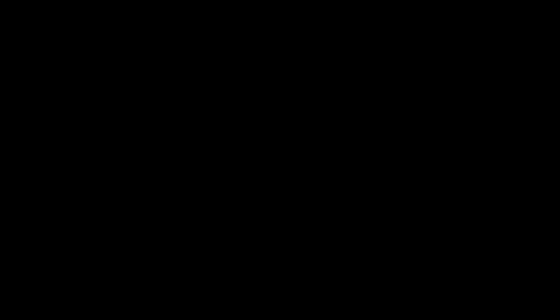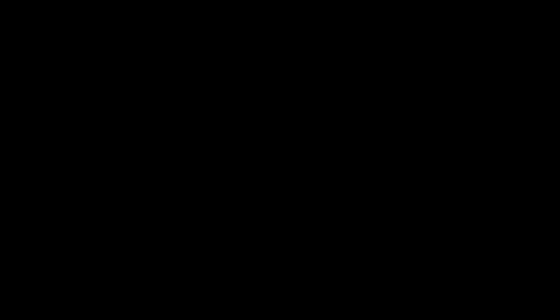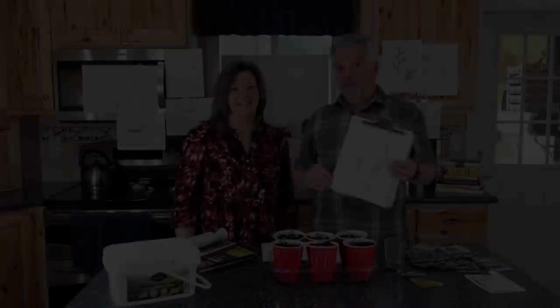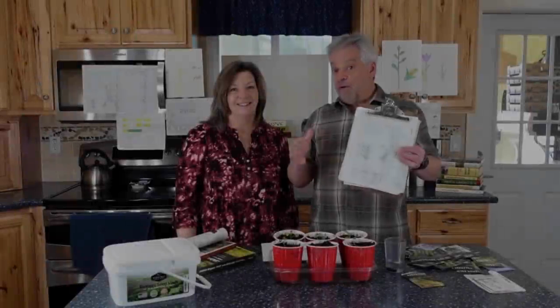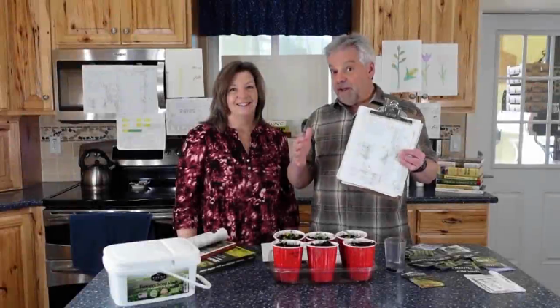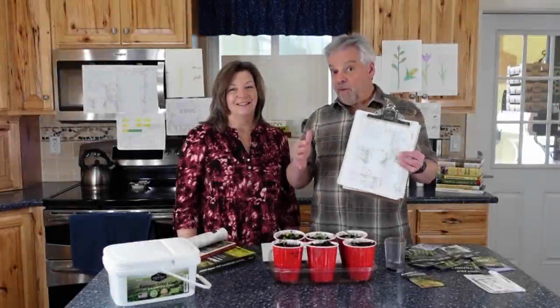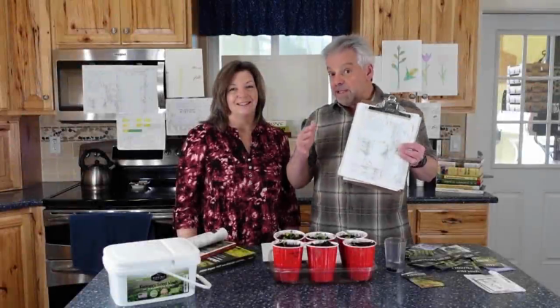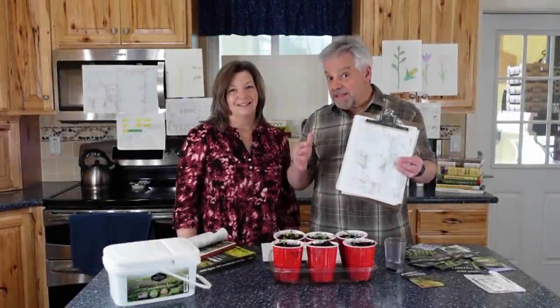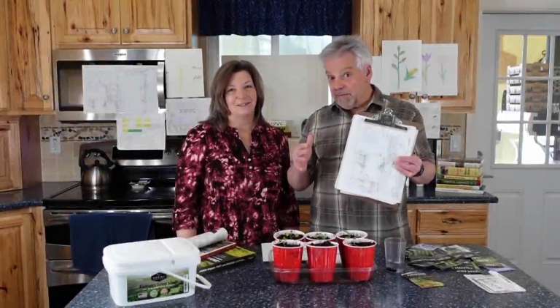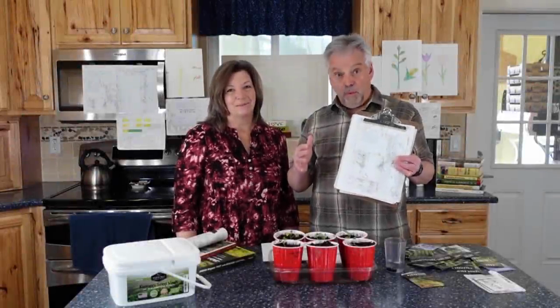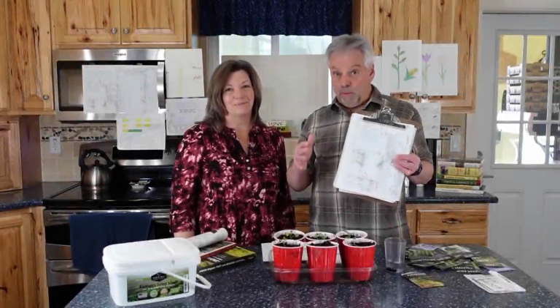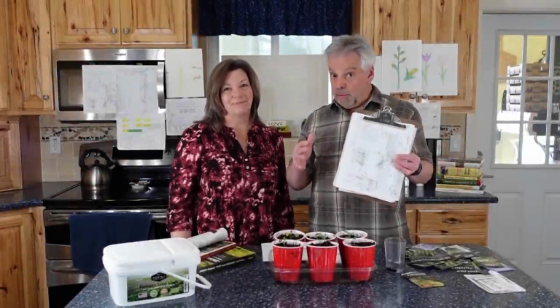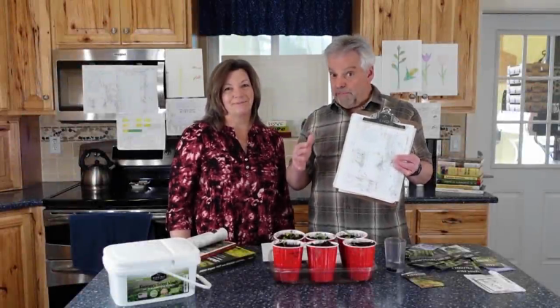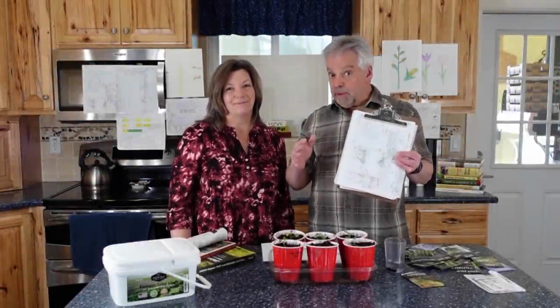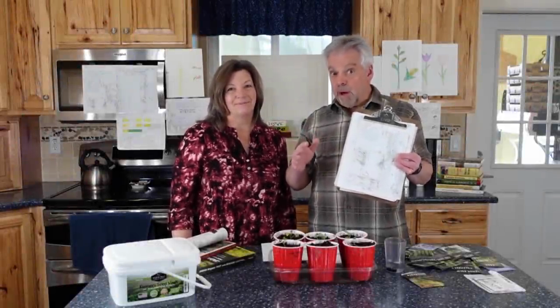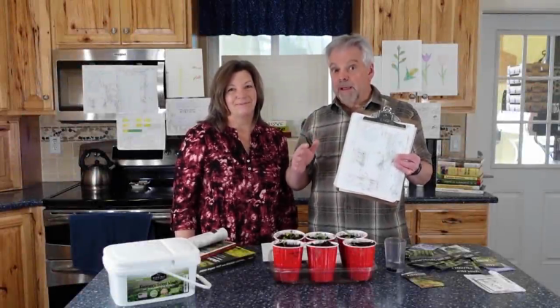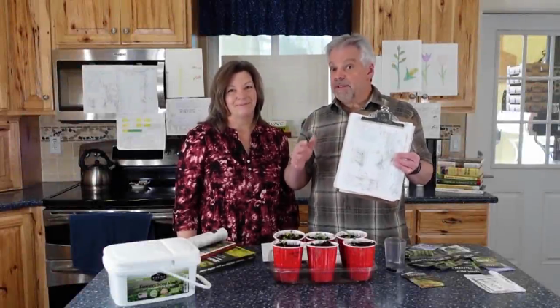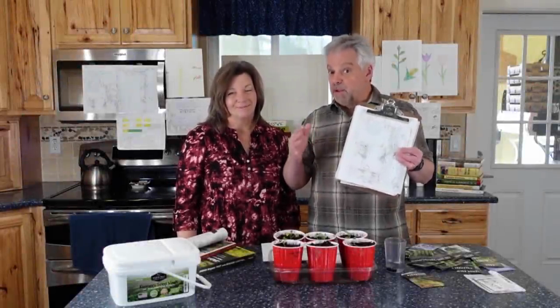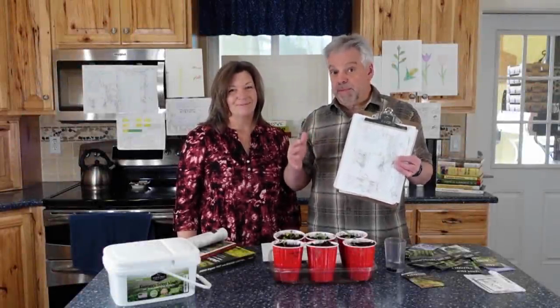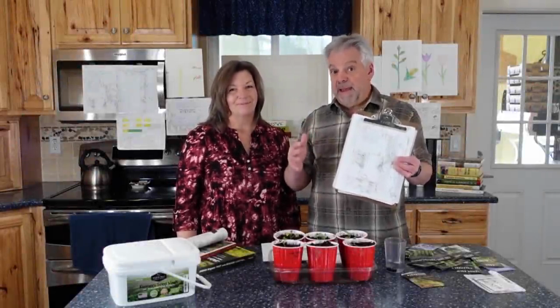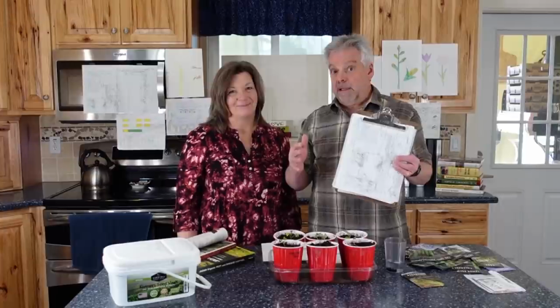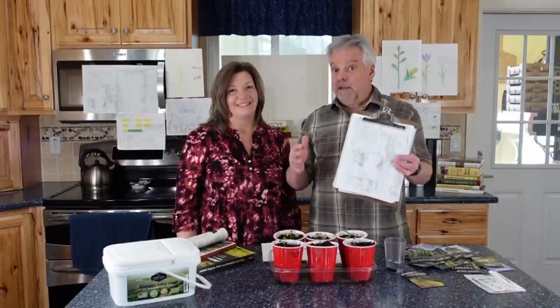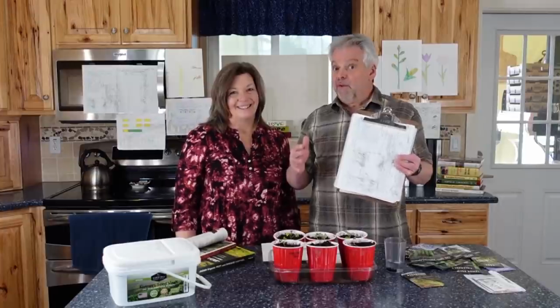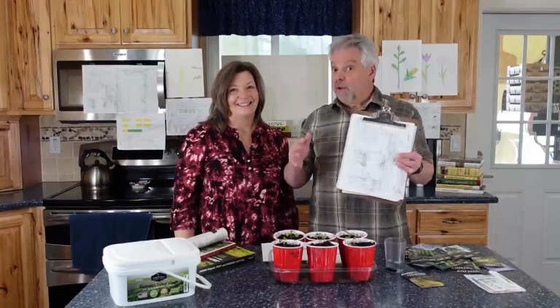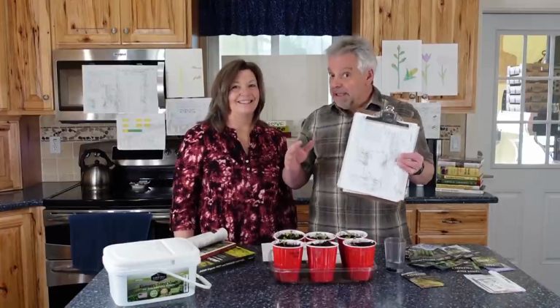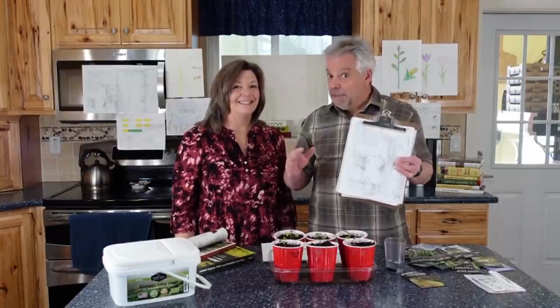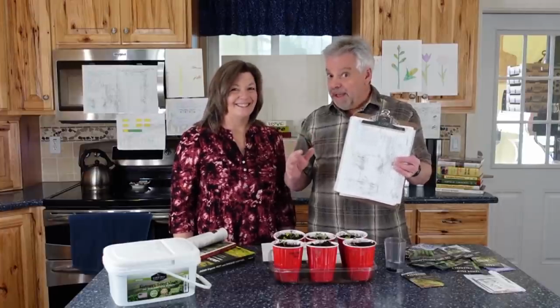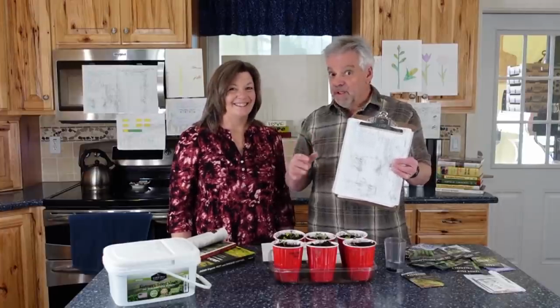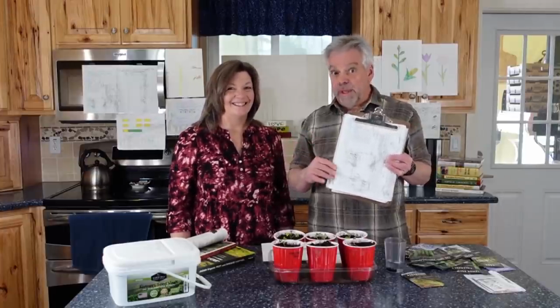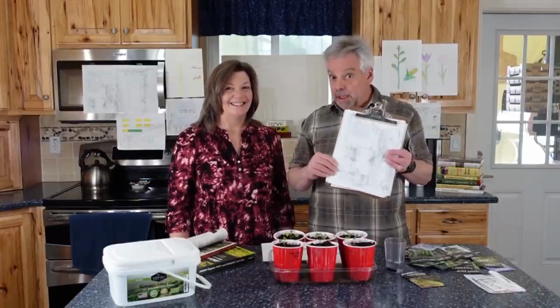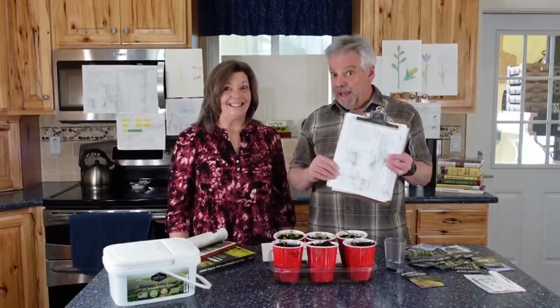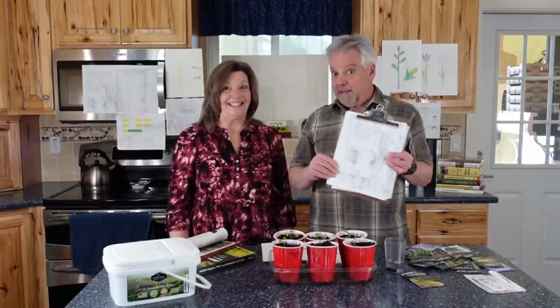The first step for a successful World War III Victory Garden is to do the planting. So let's get planting.